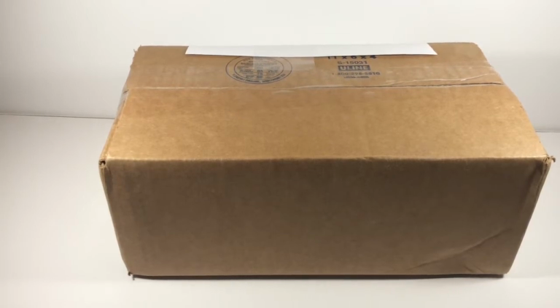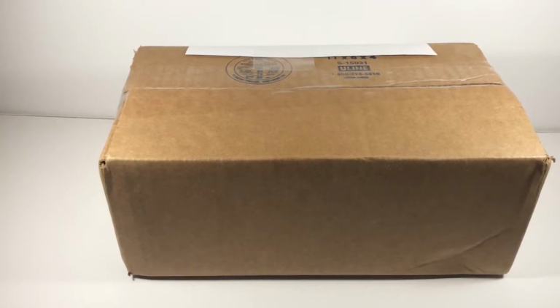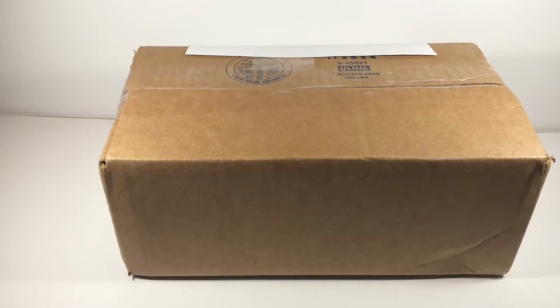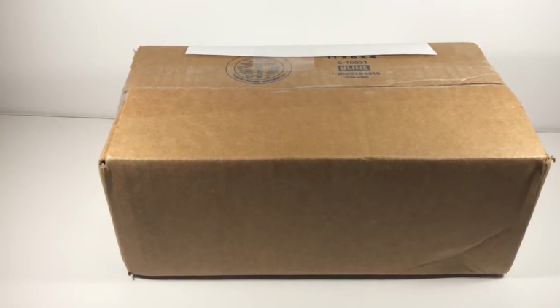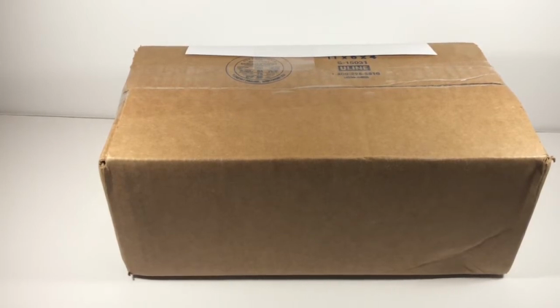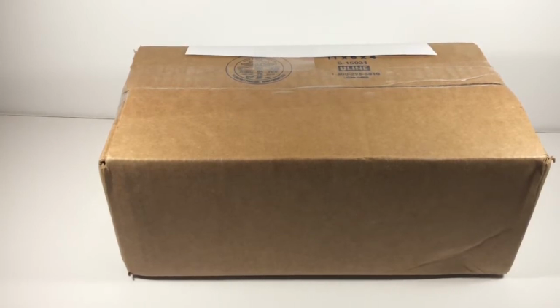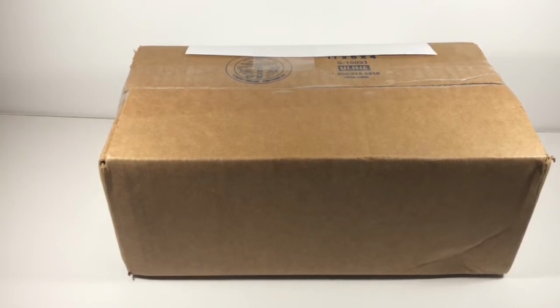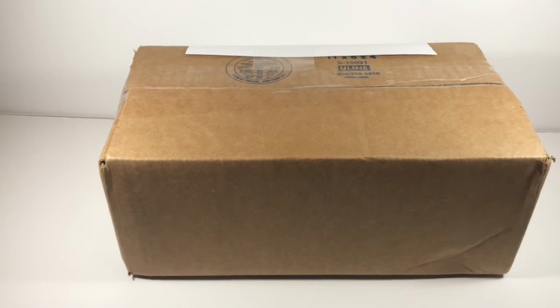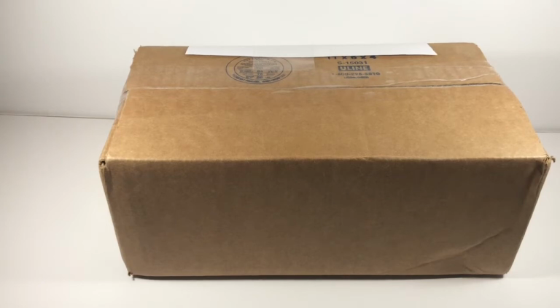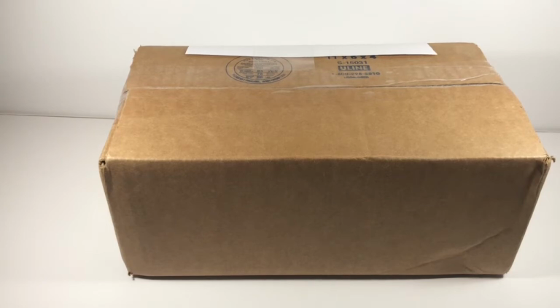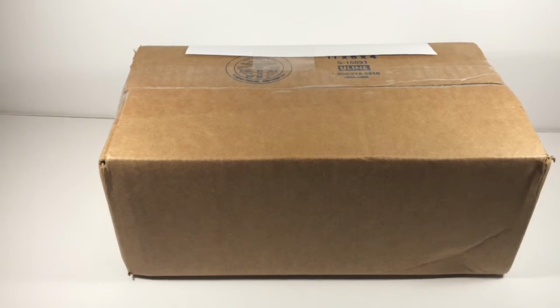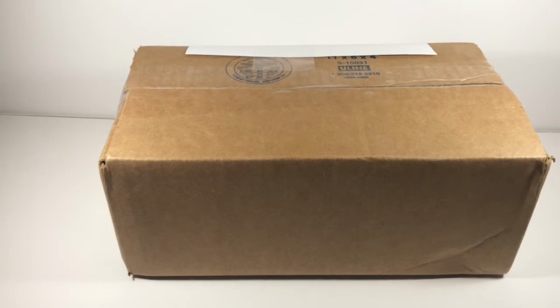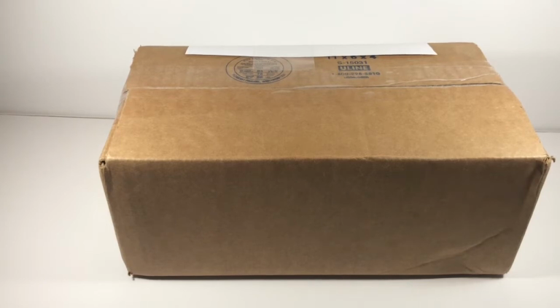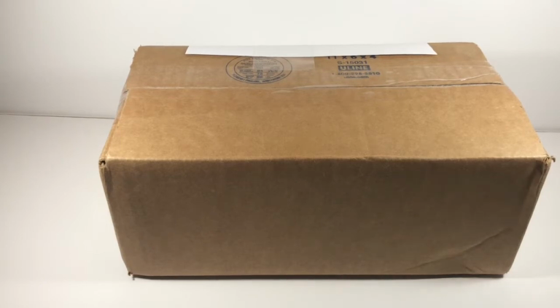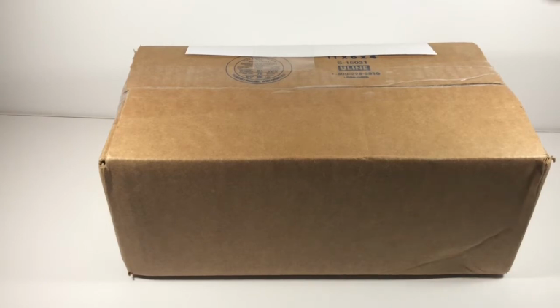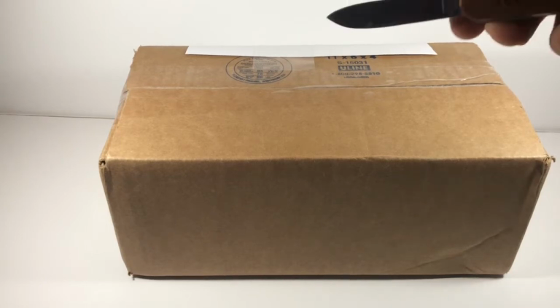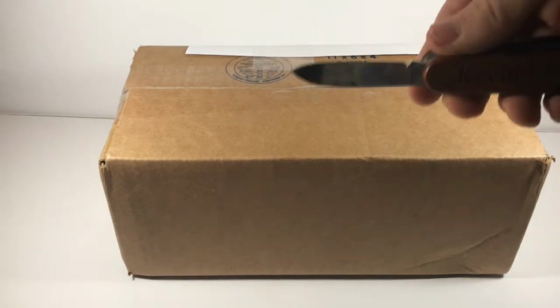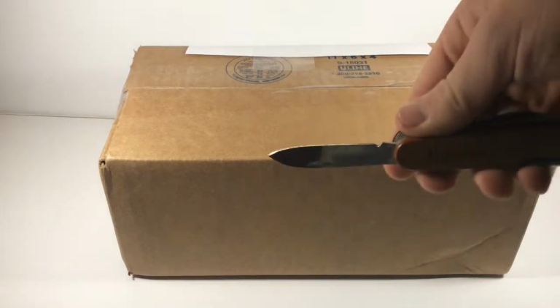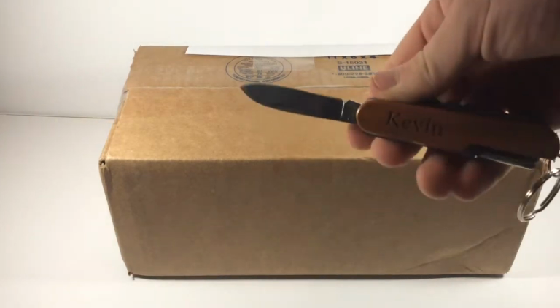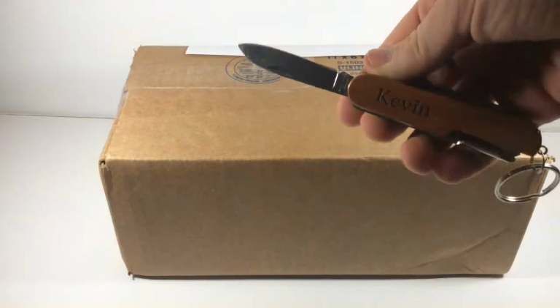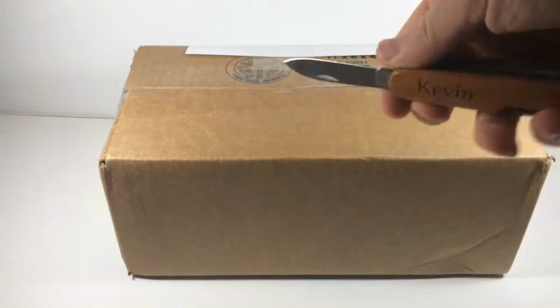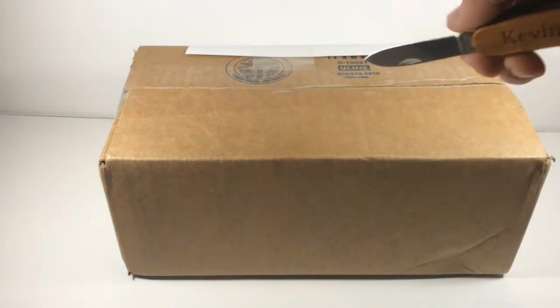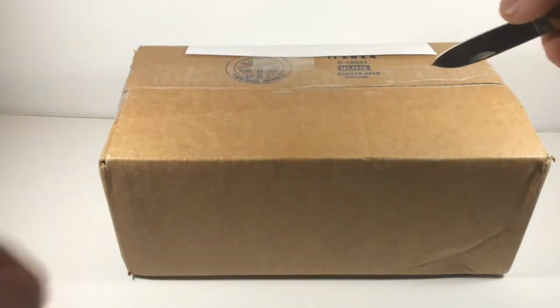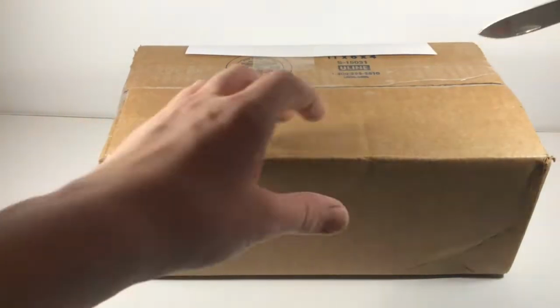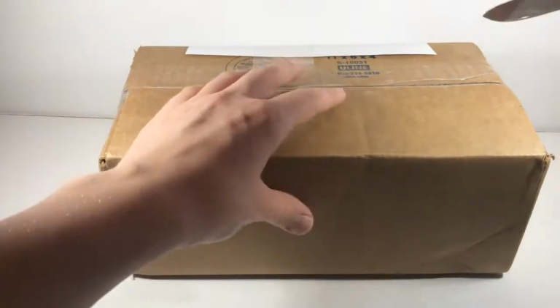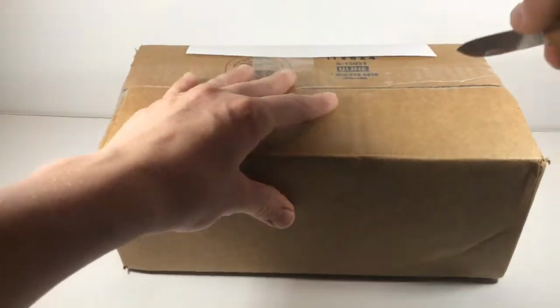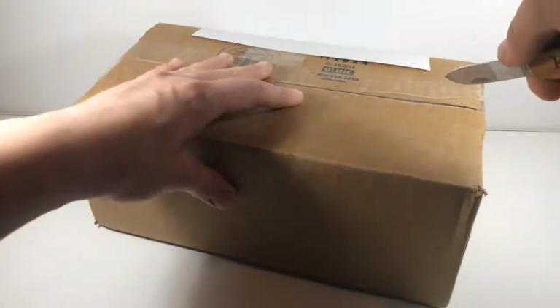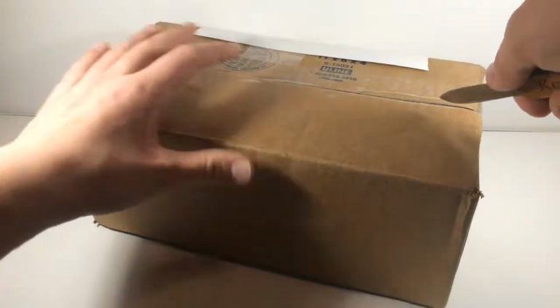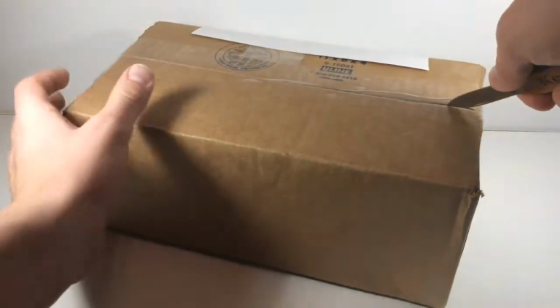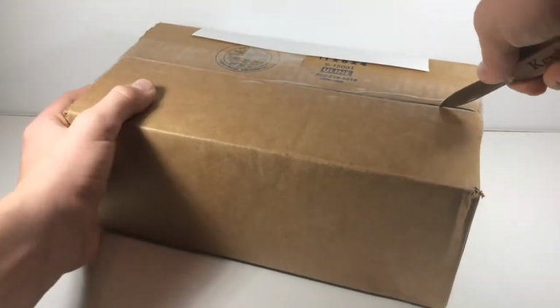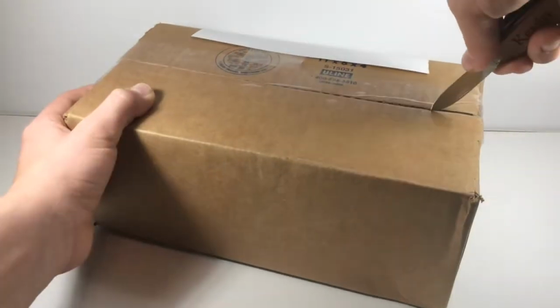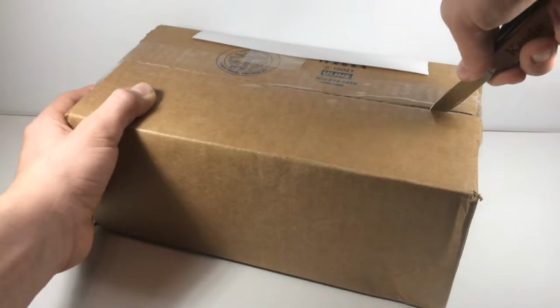Without further ado, let's get into it. So here I've got my trusty little pocket knife. Let's get started.